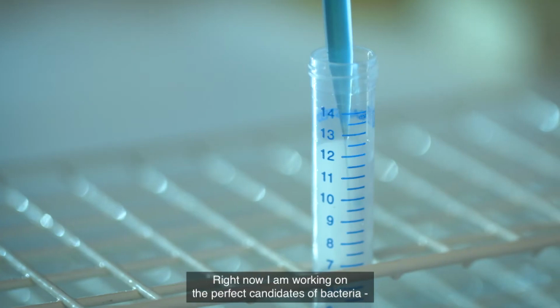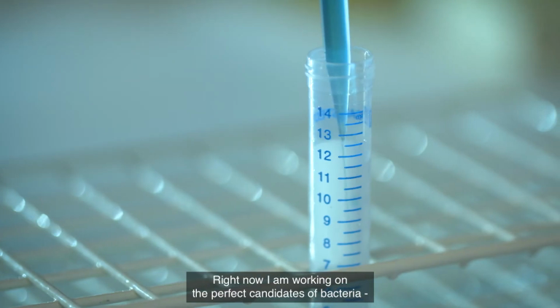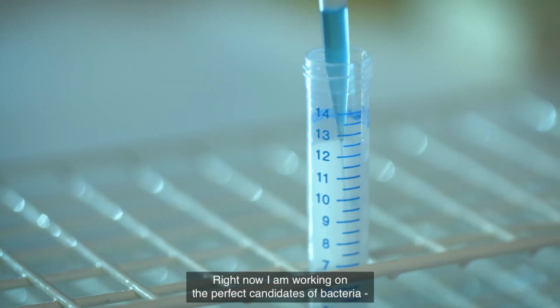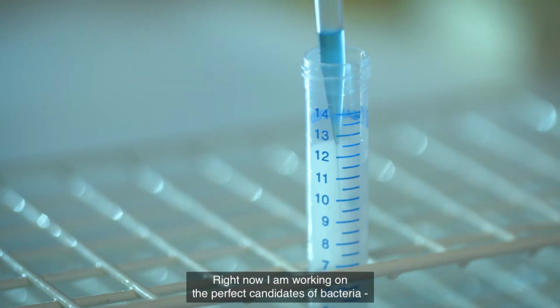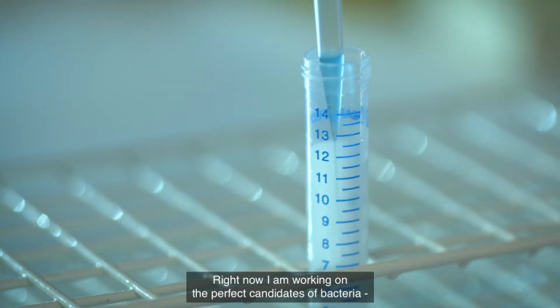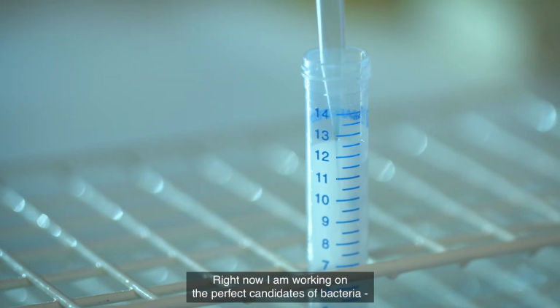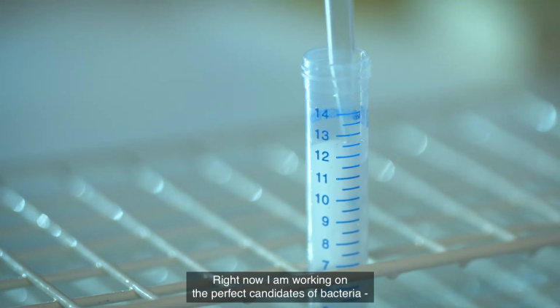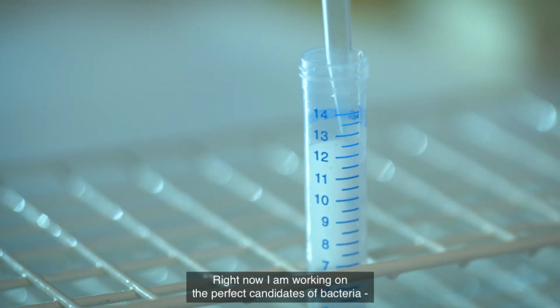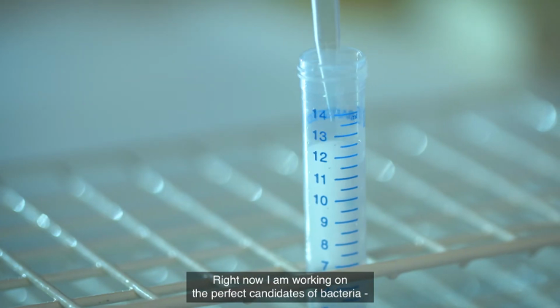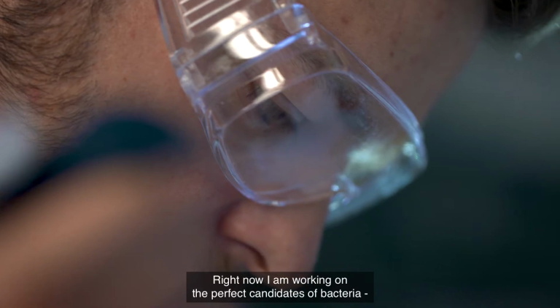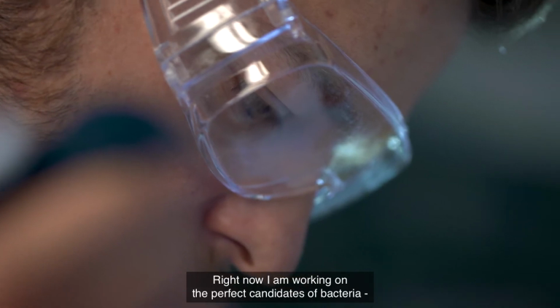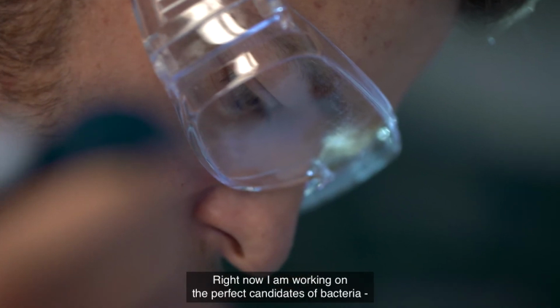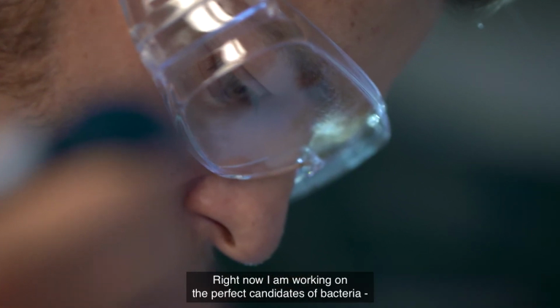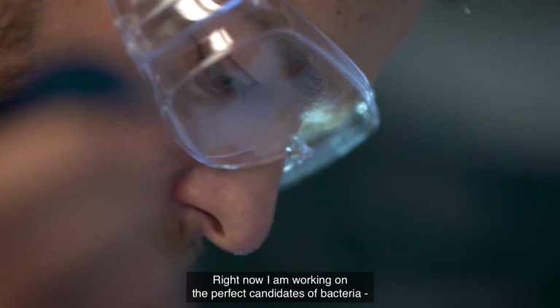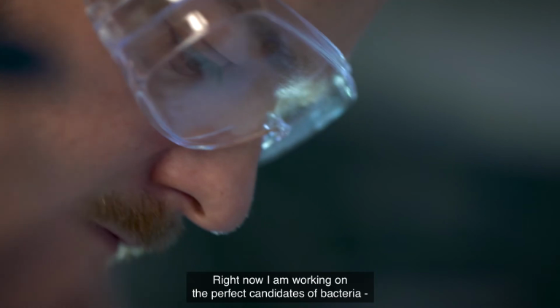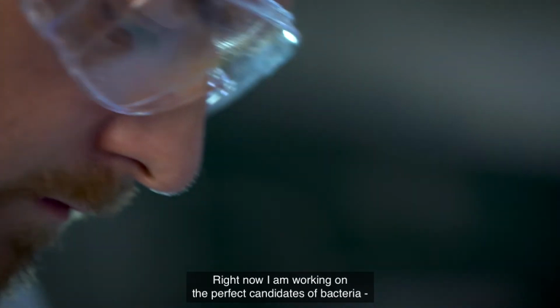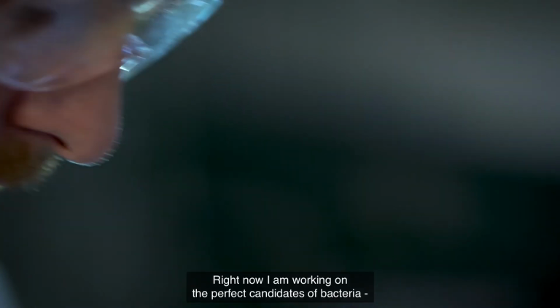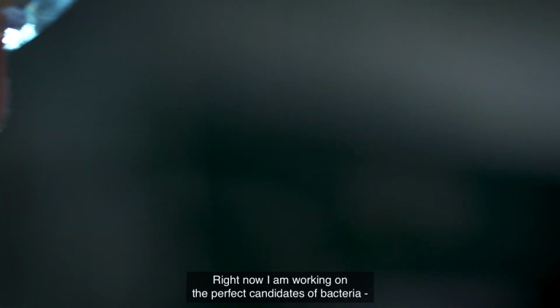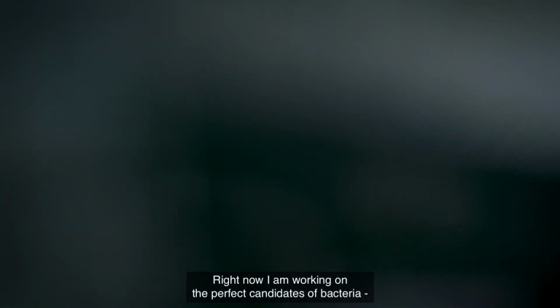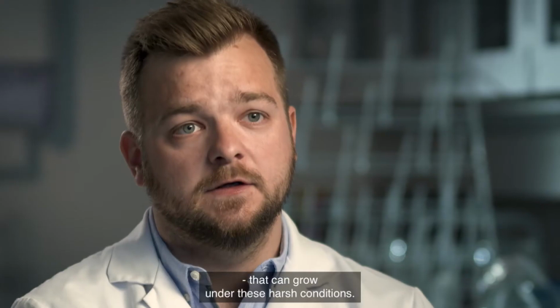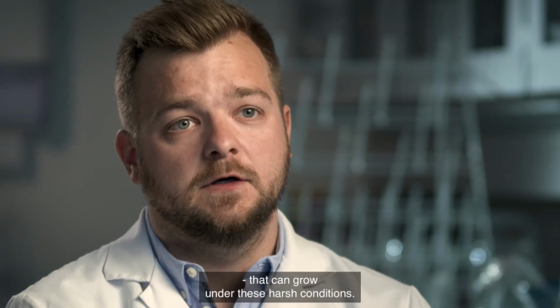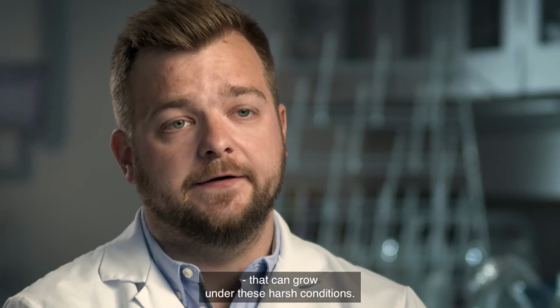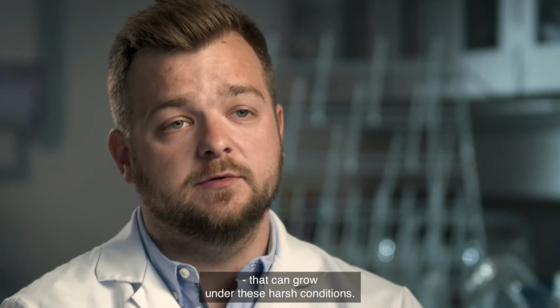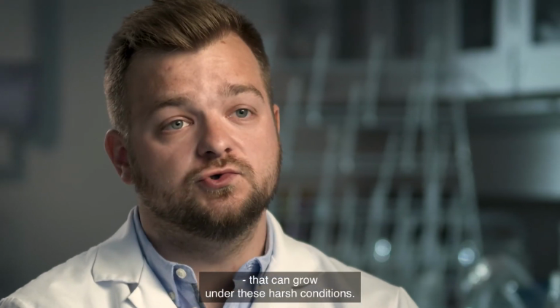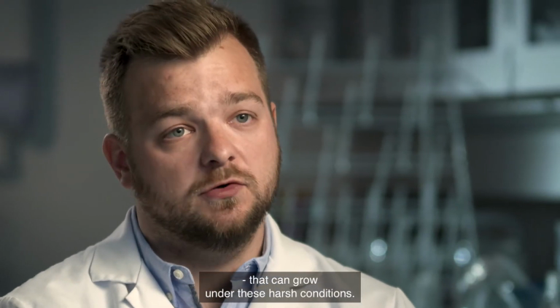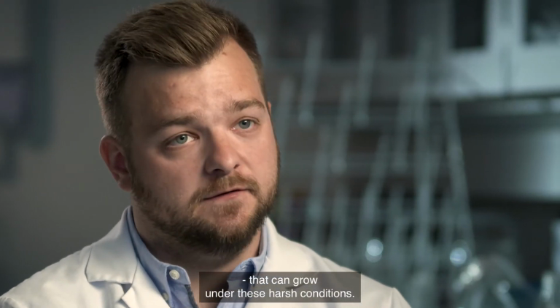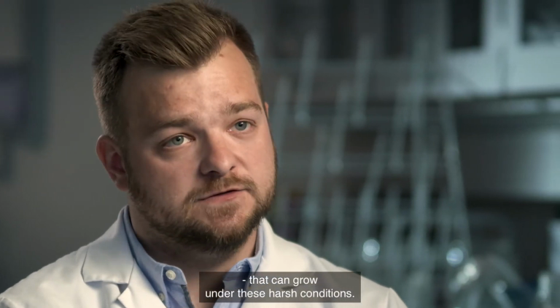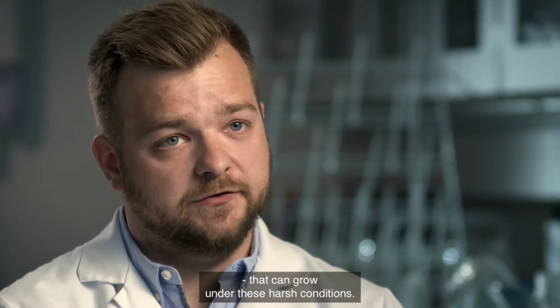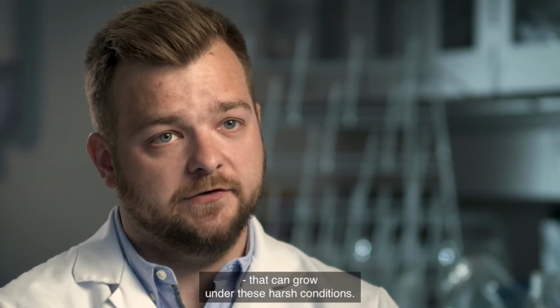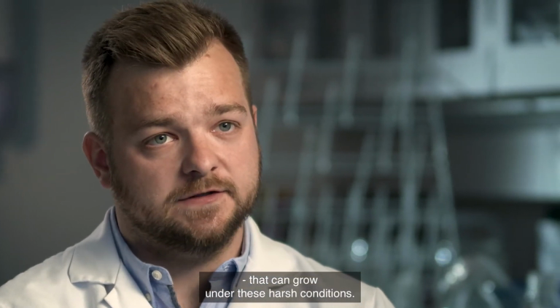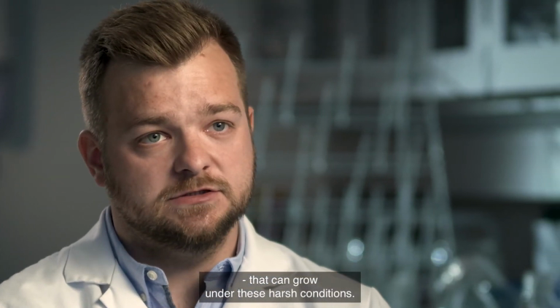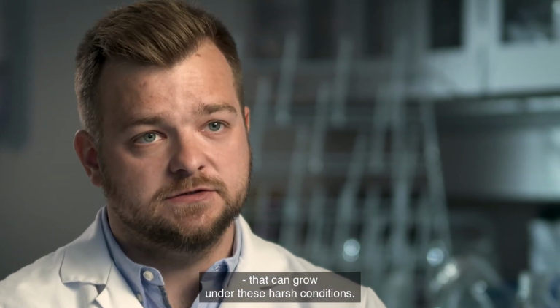Right now I am working on finding the perfect candidates of bacteria that are able to grow under these very harsh conditions.